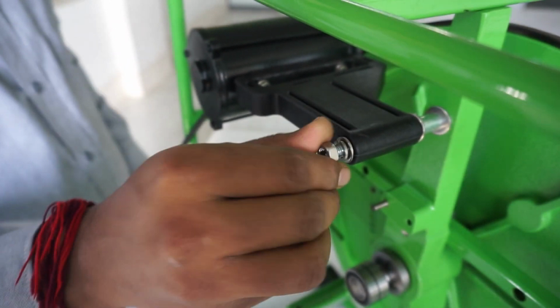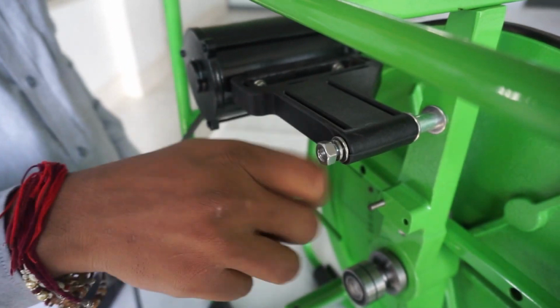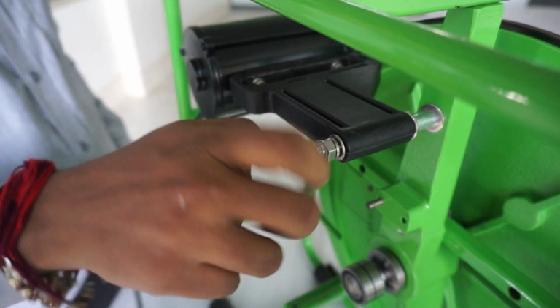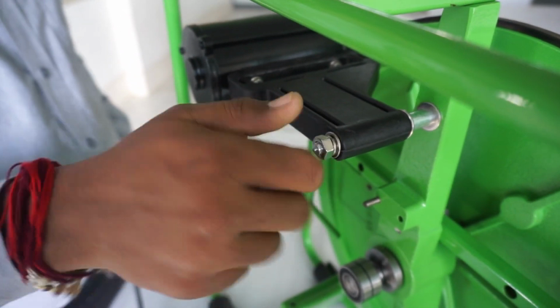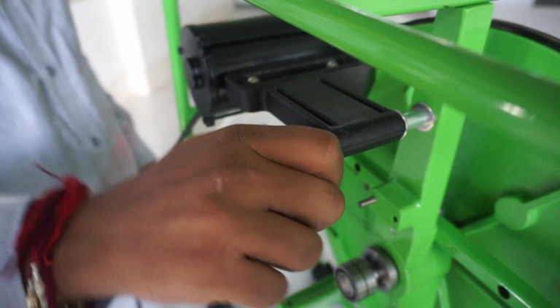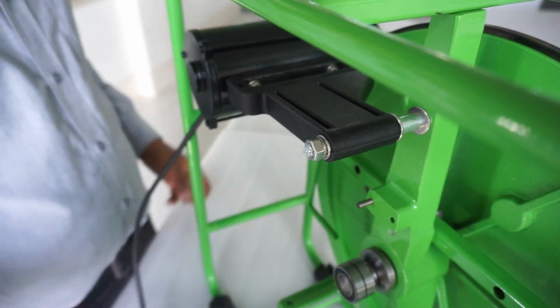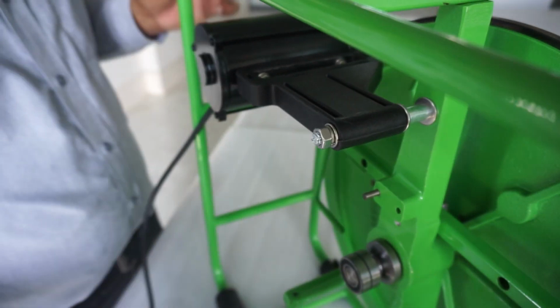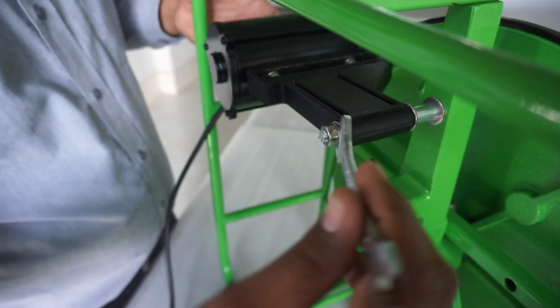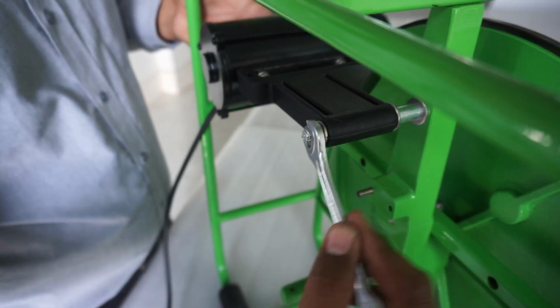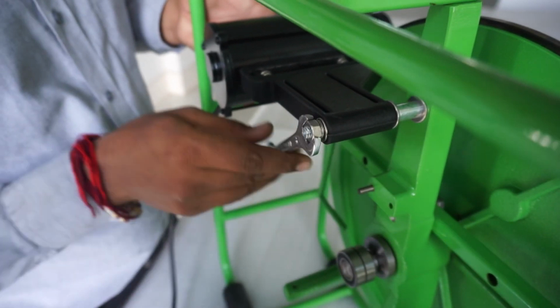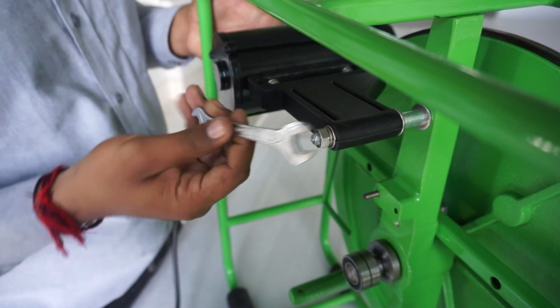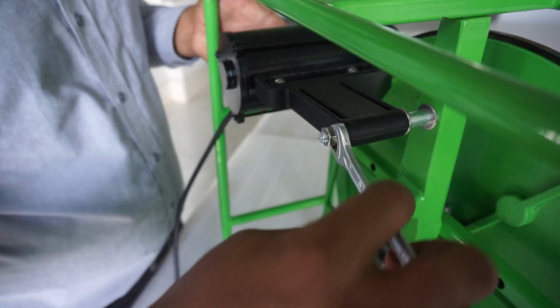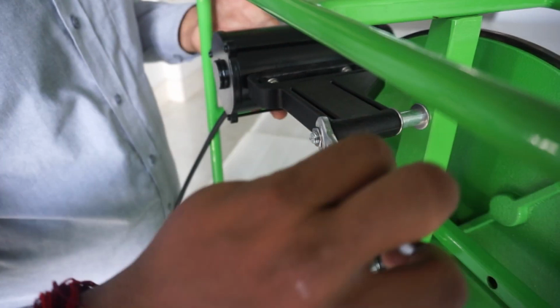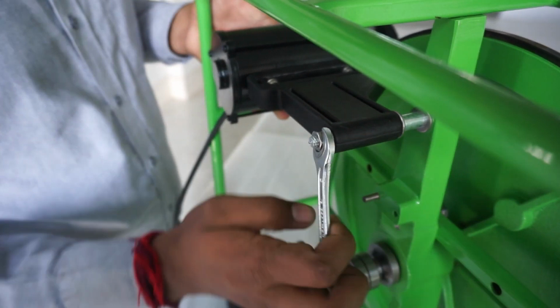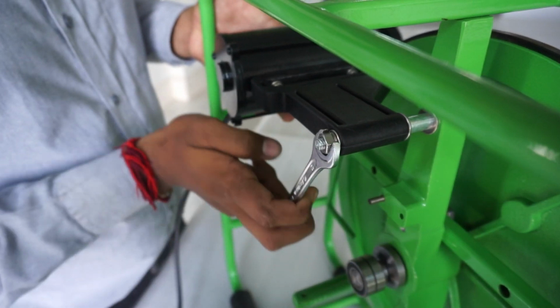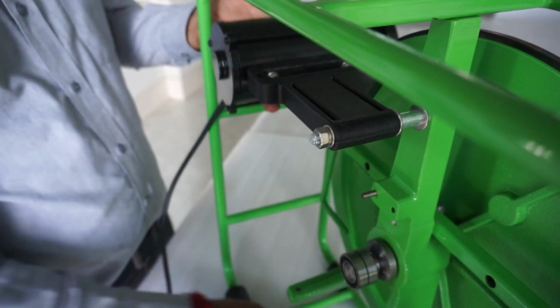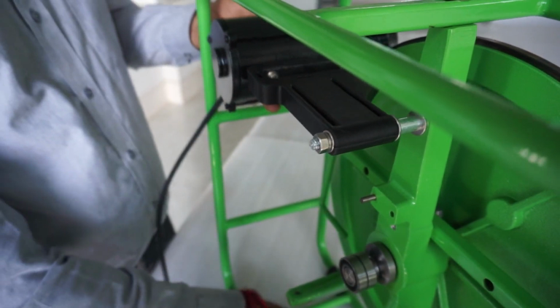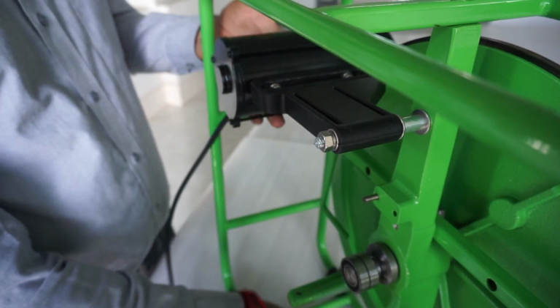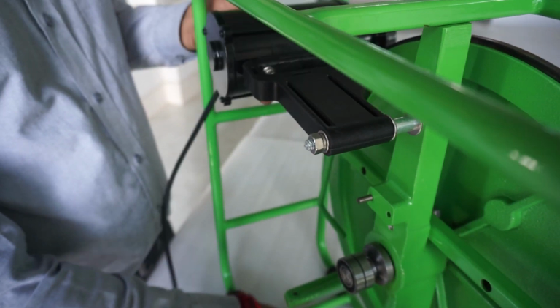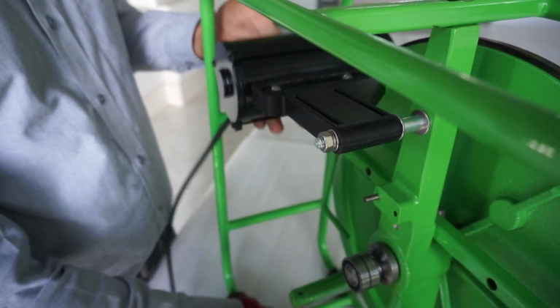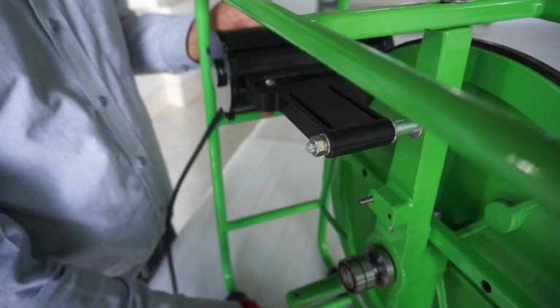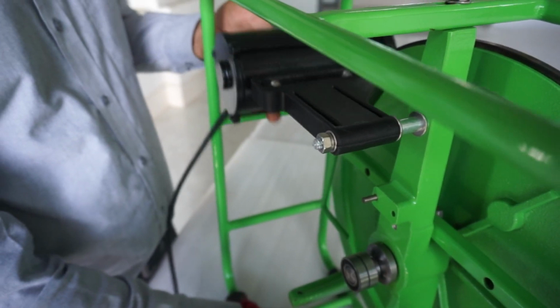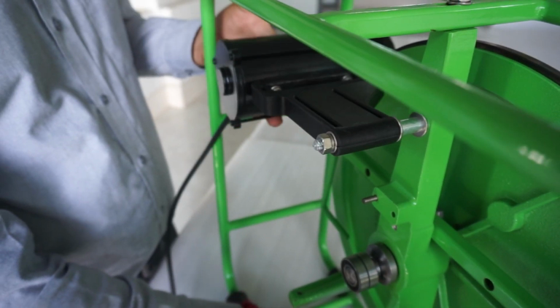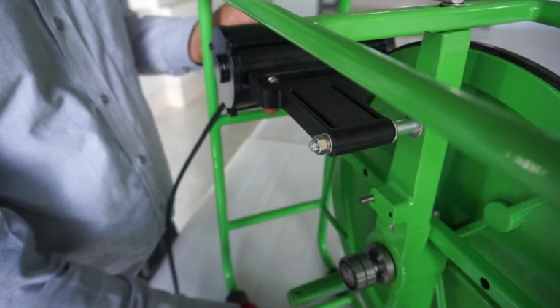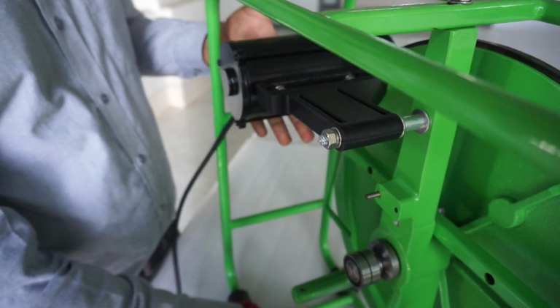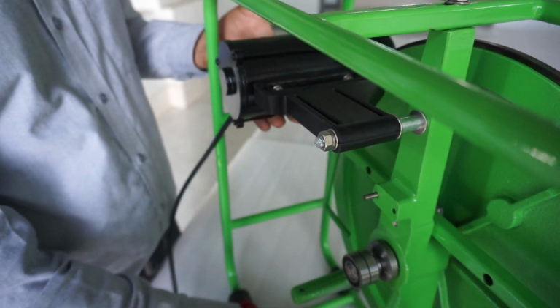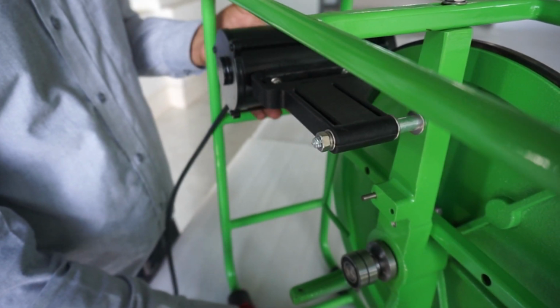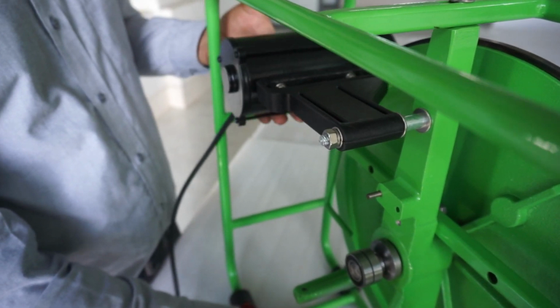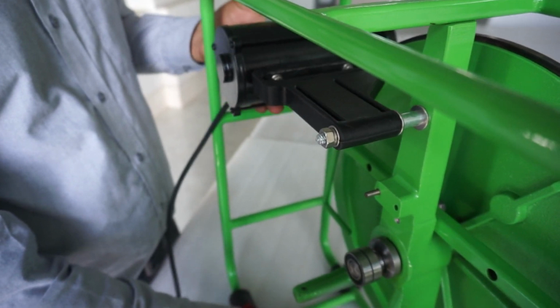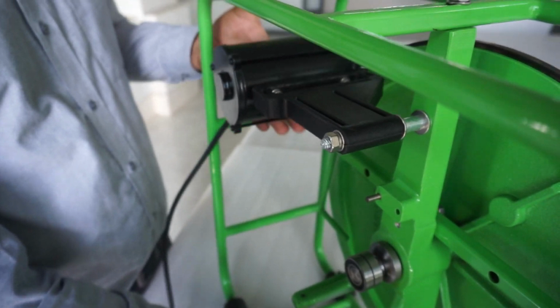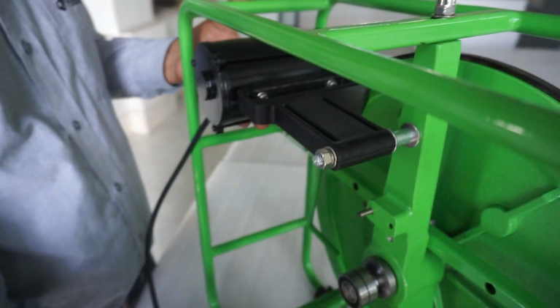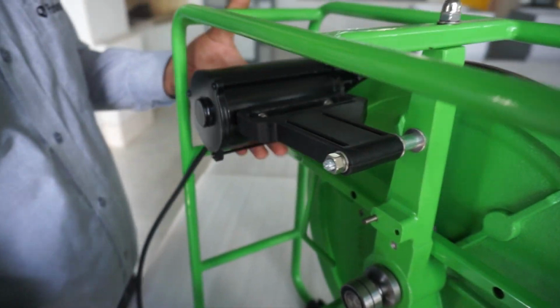Tighten the nut until the spring washer is flat. The motor bracket should still be free to move up and down.